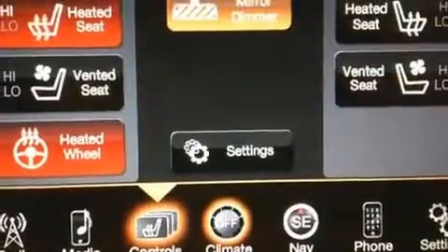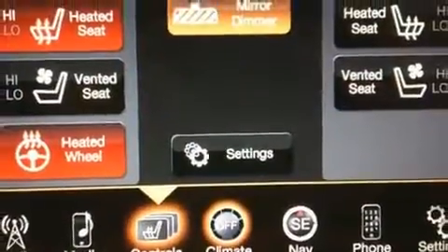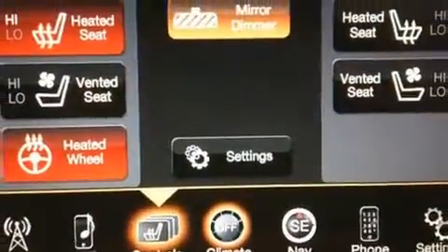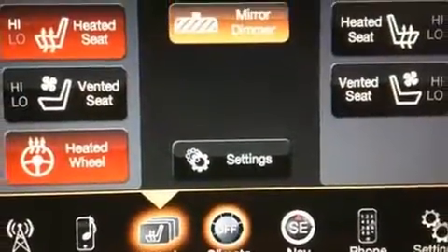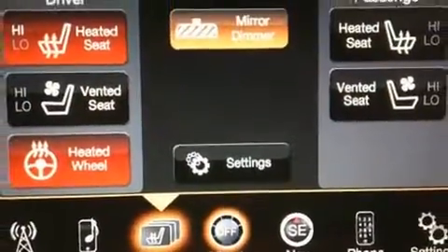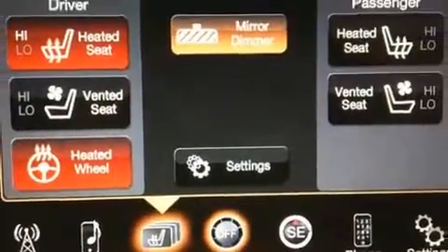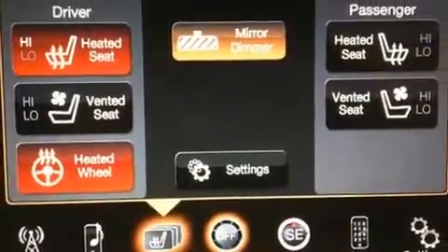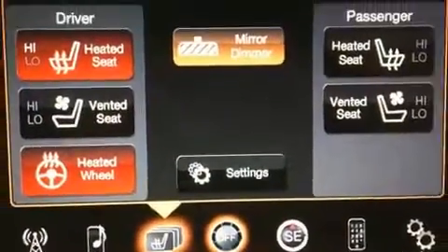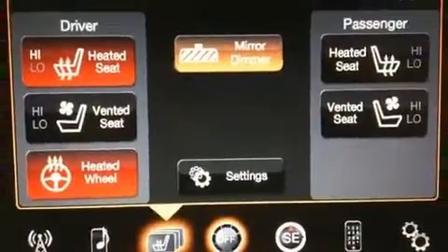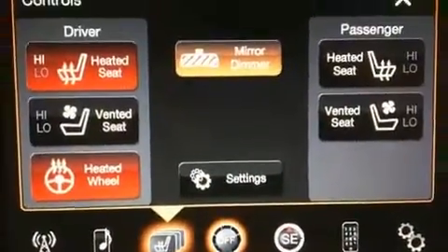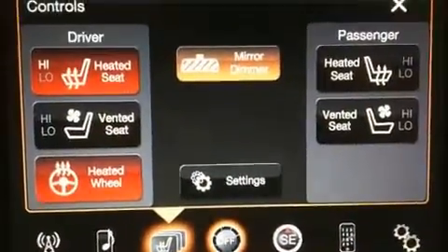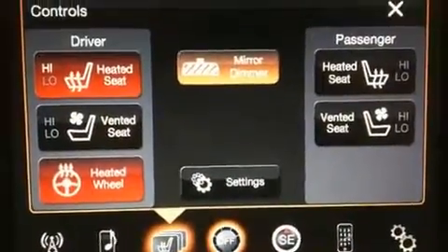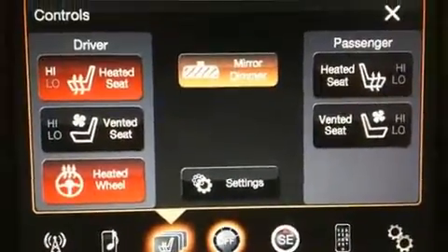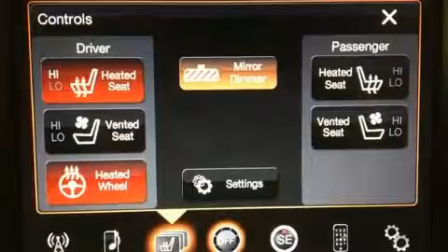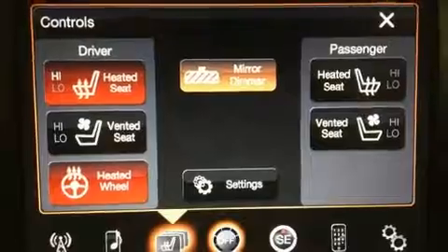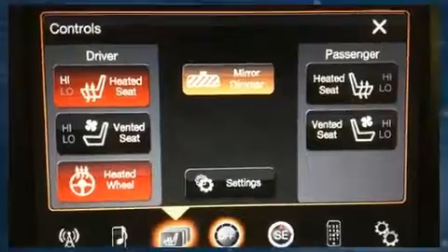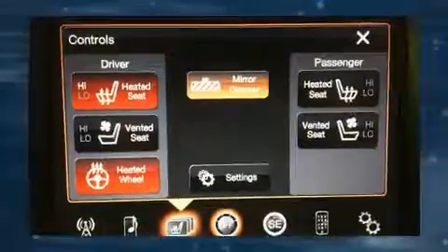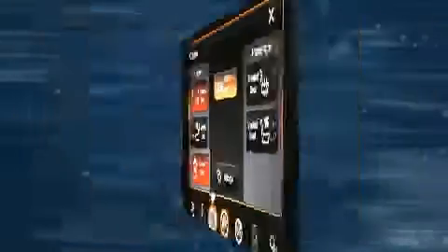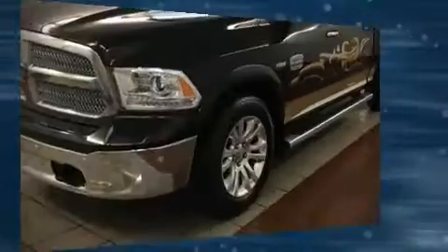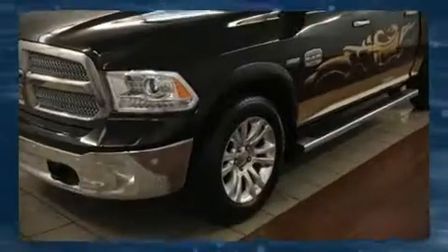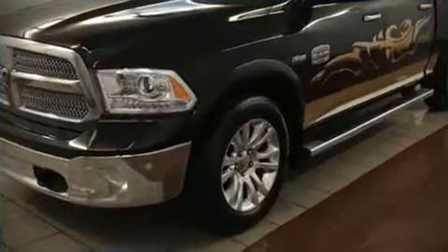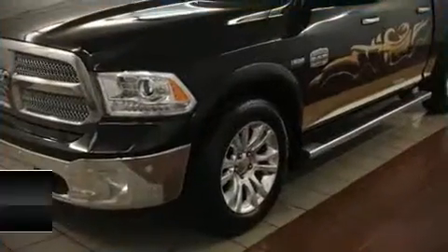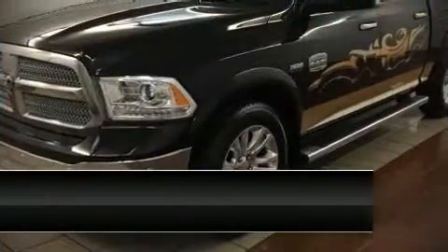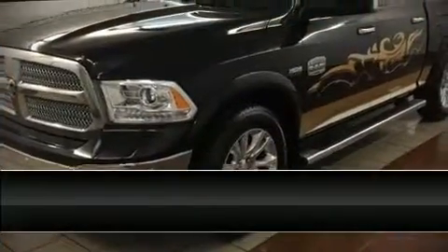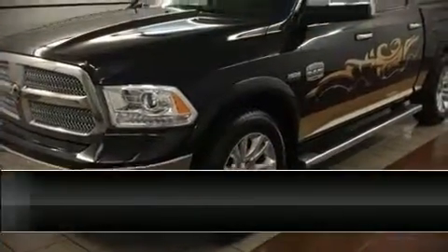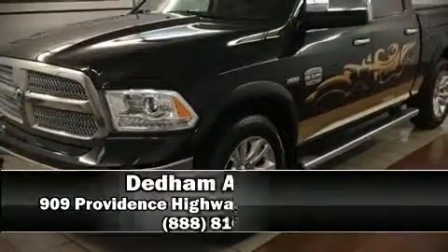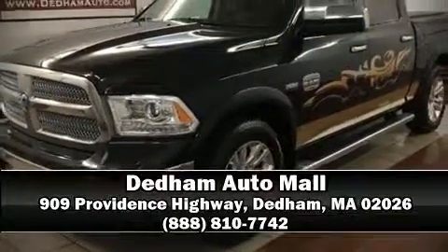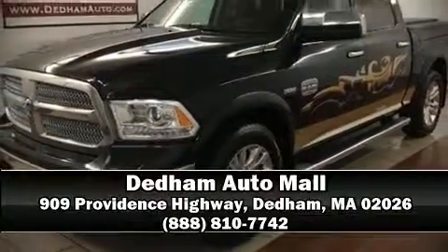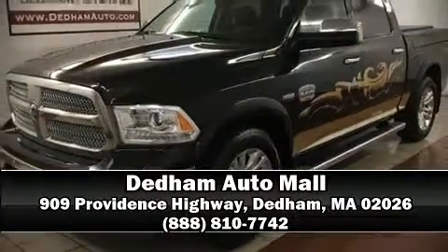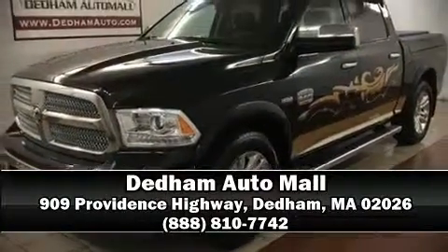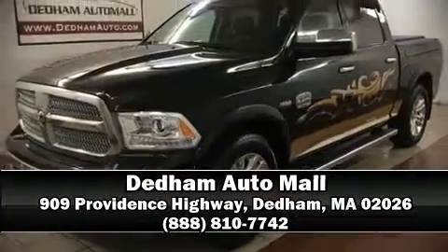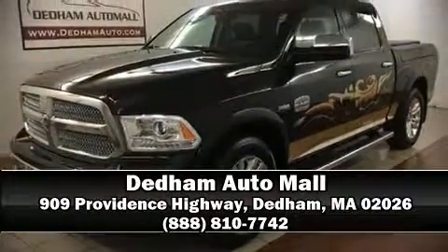Our team is professional and we offer a no-pressure environment. Stop by our dealership or give us a call for more information.